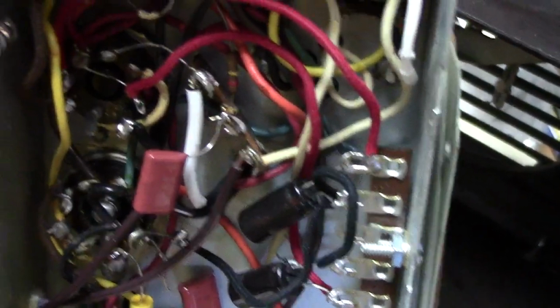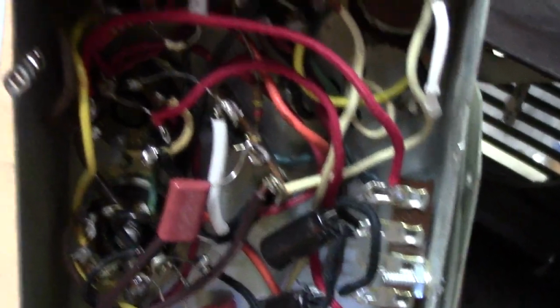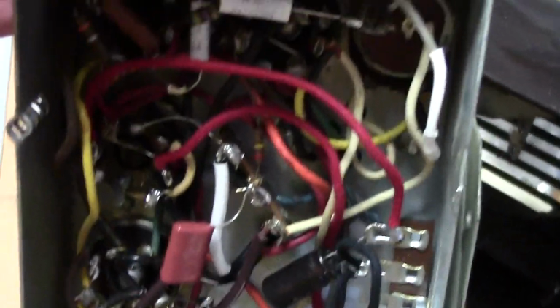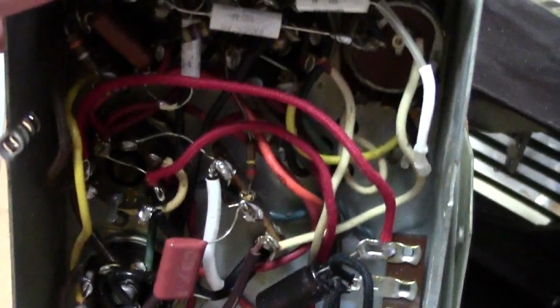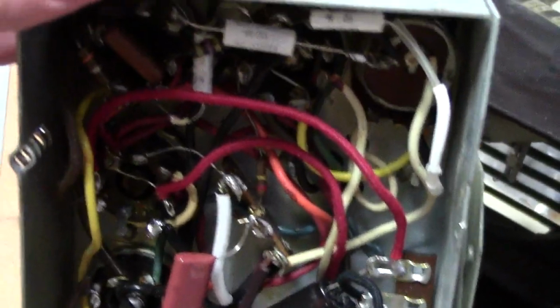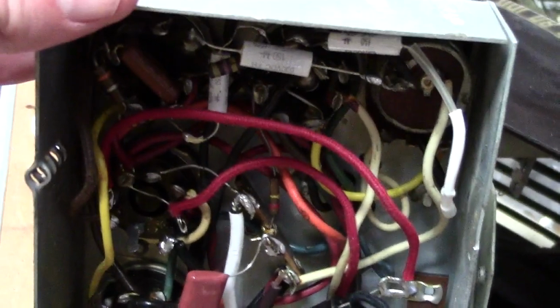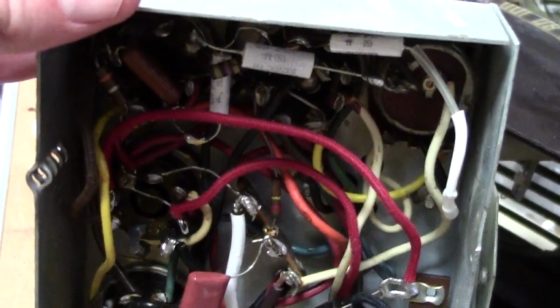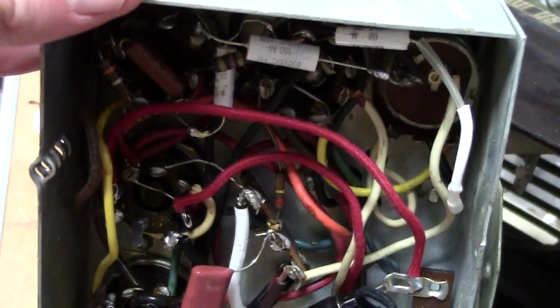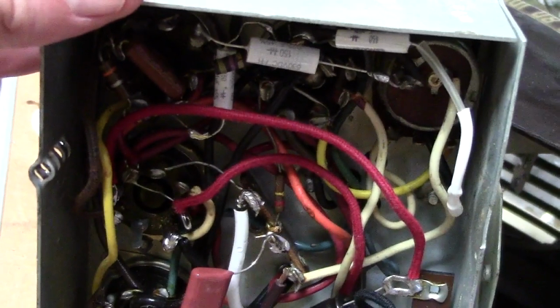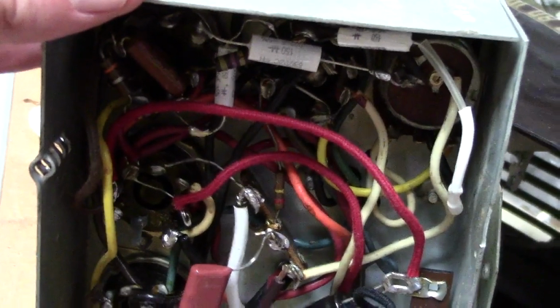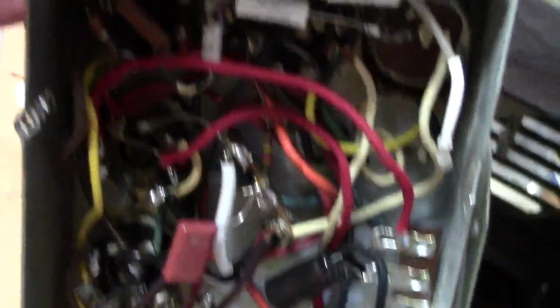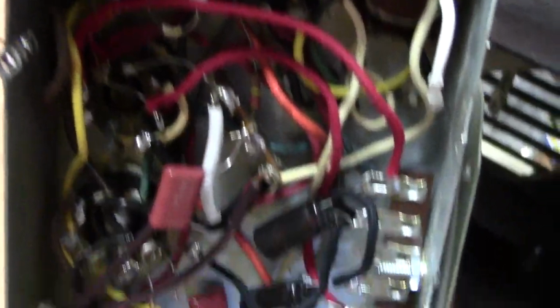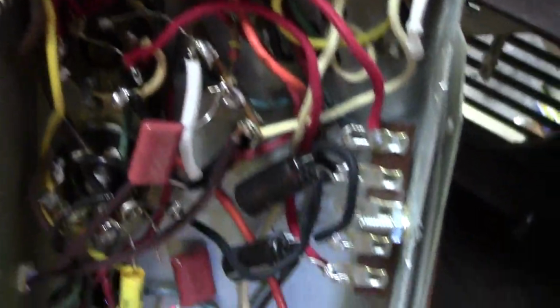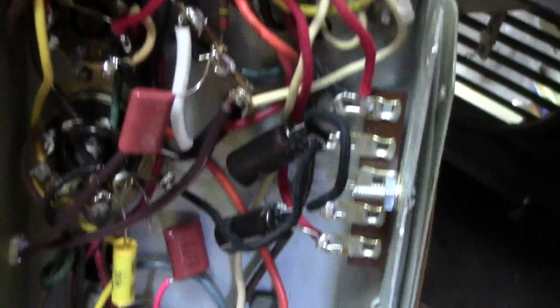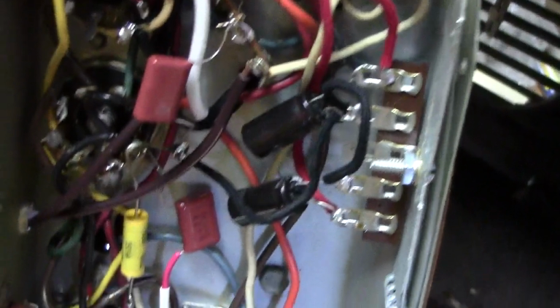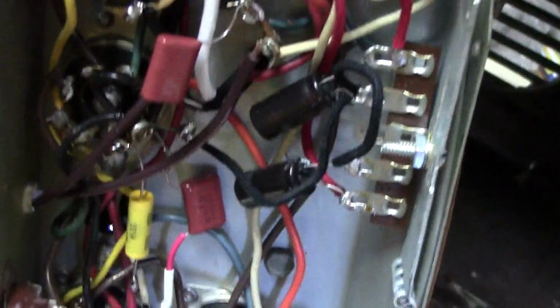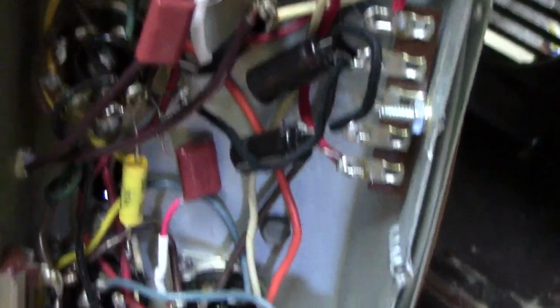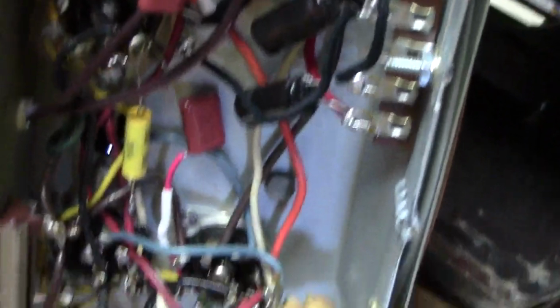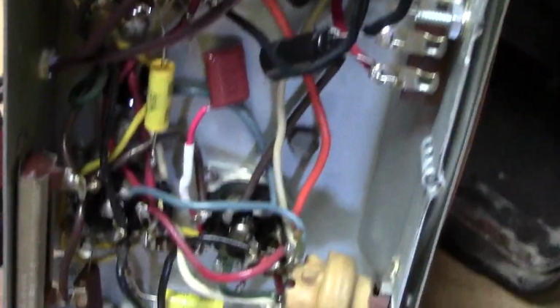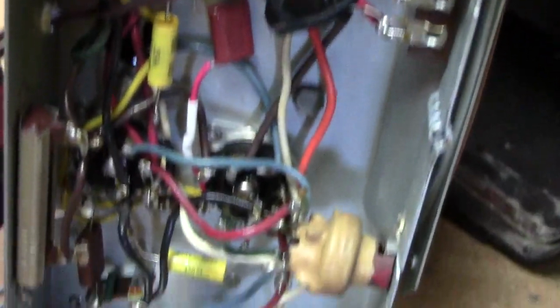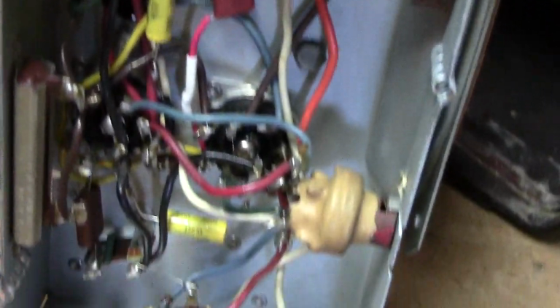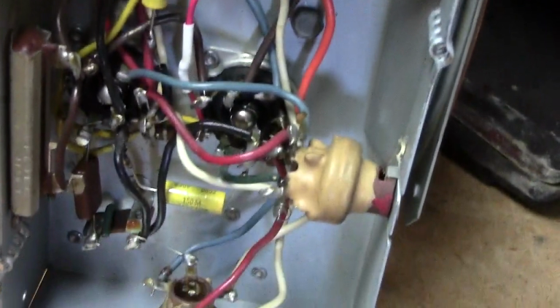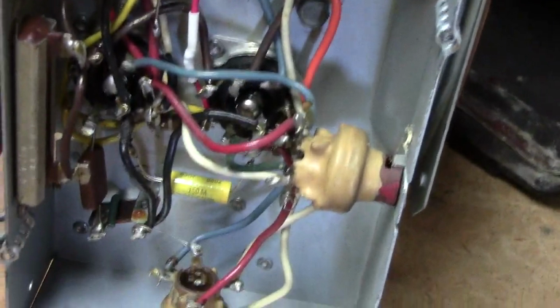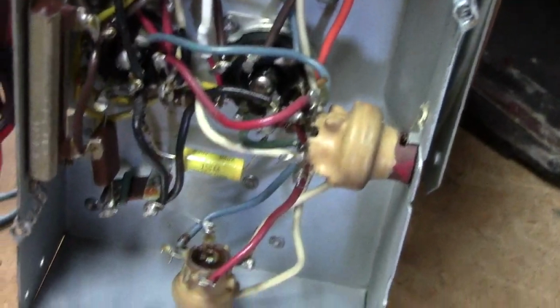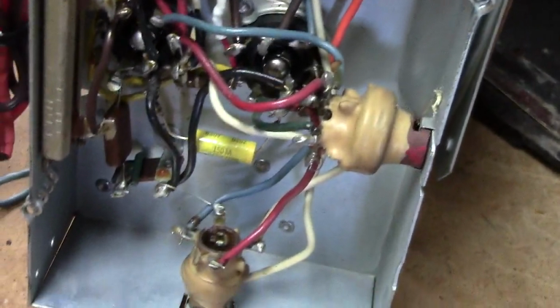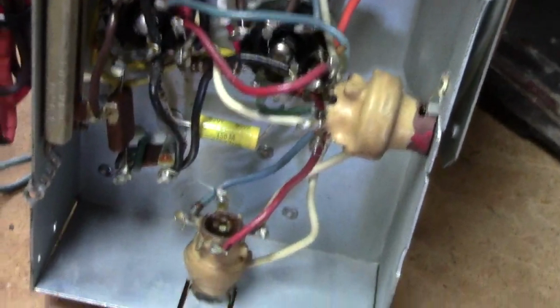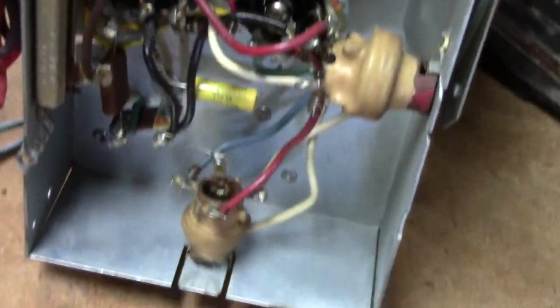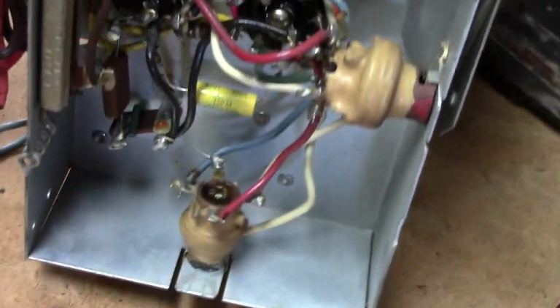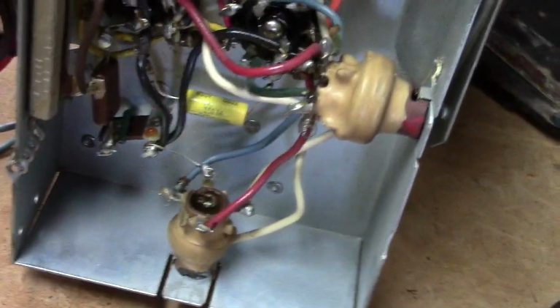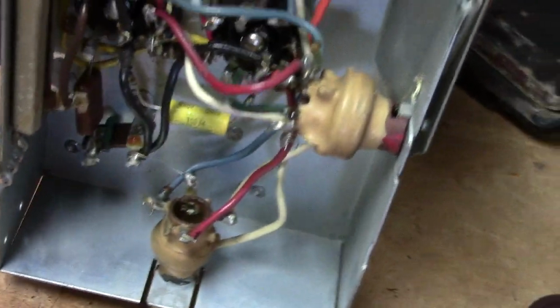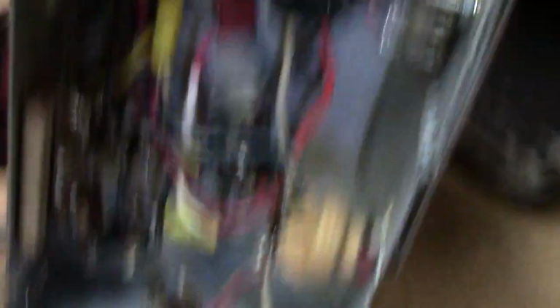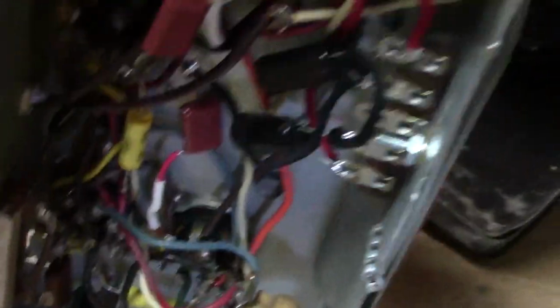Just put in all new capacitors — just a real straightforward repair job.